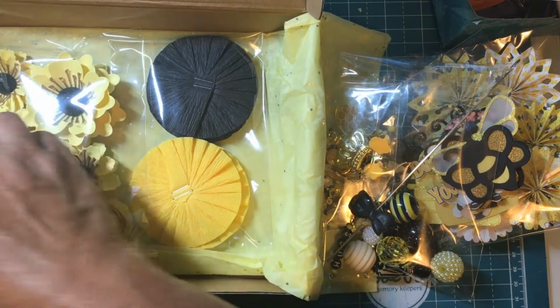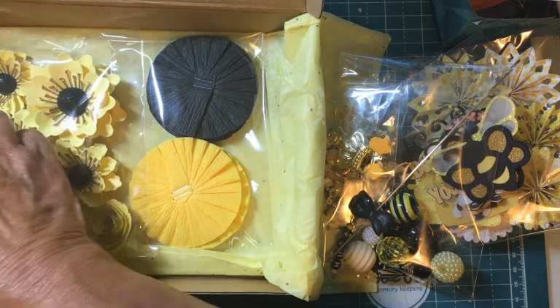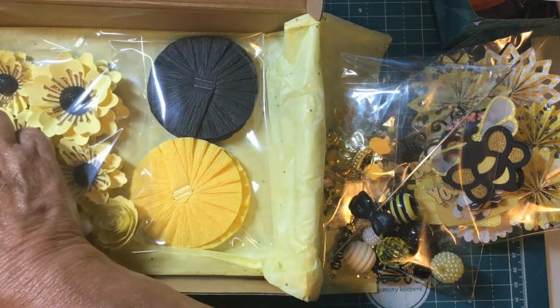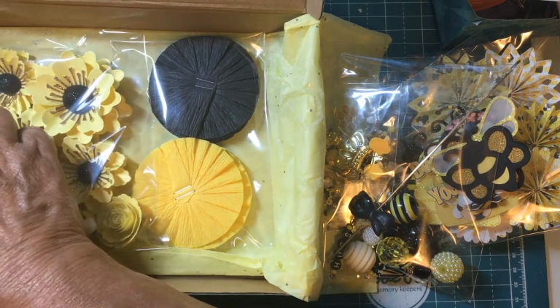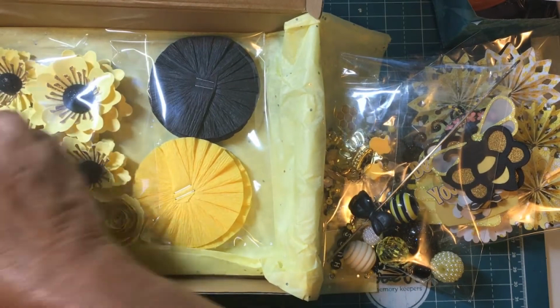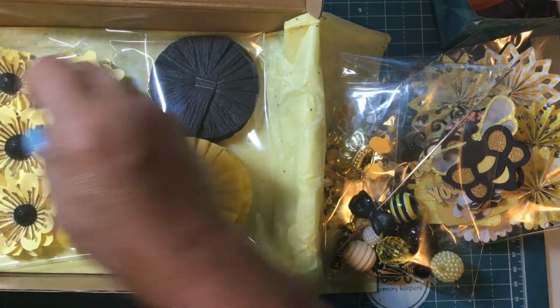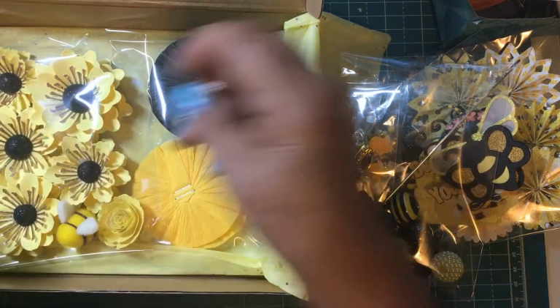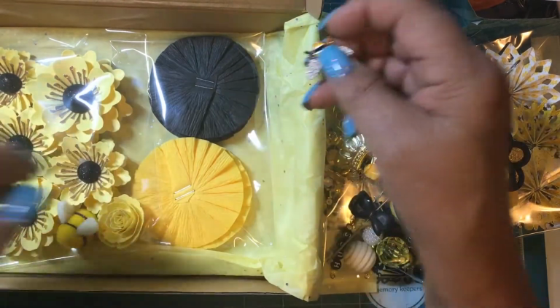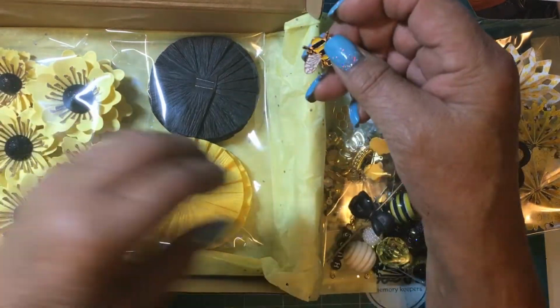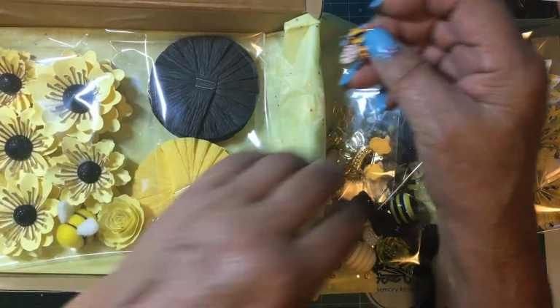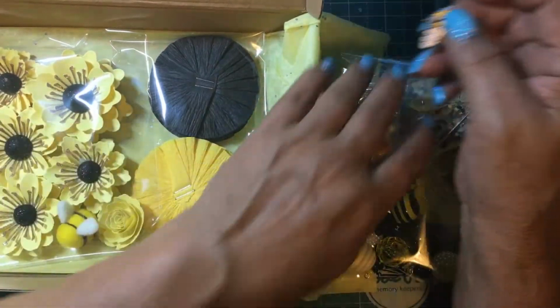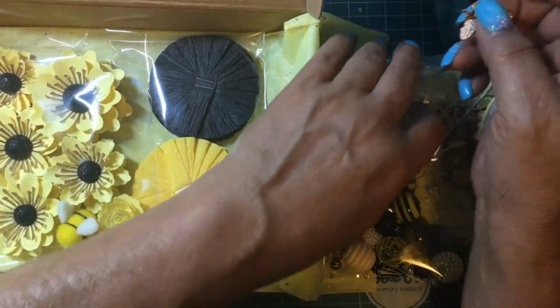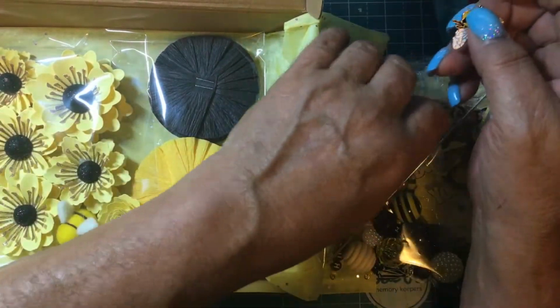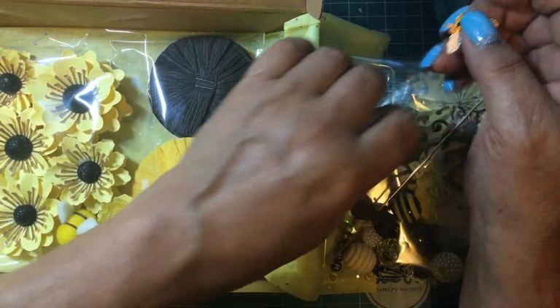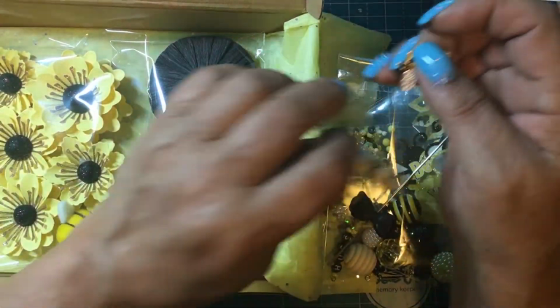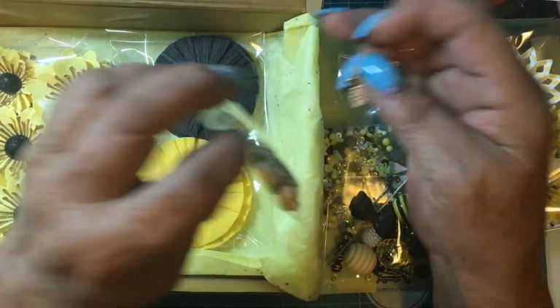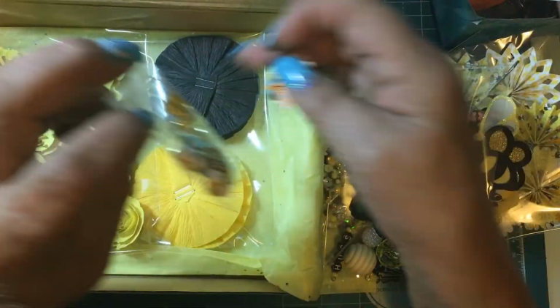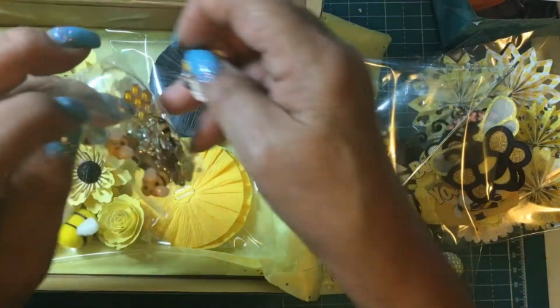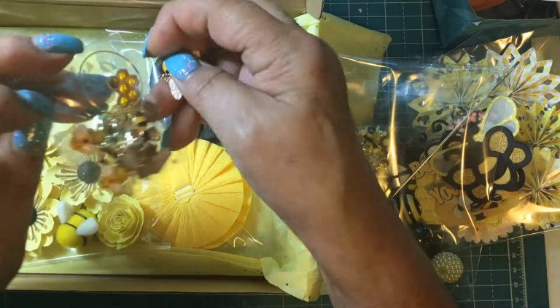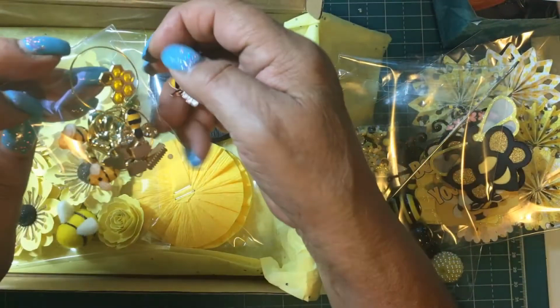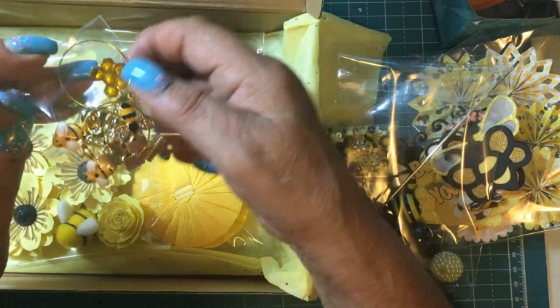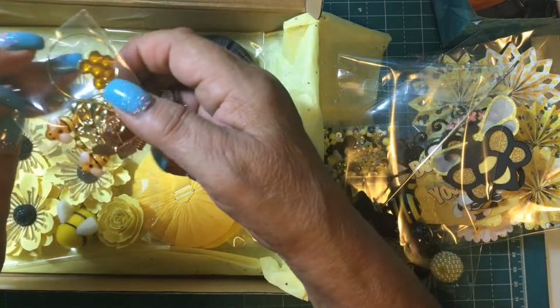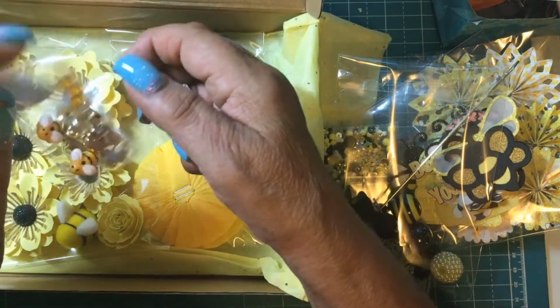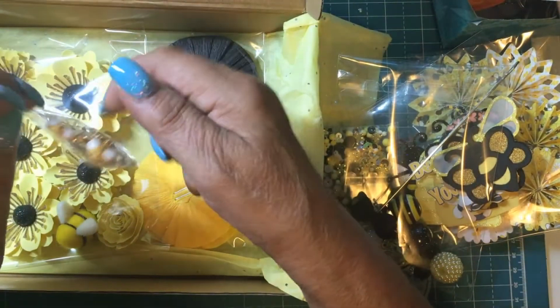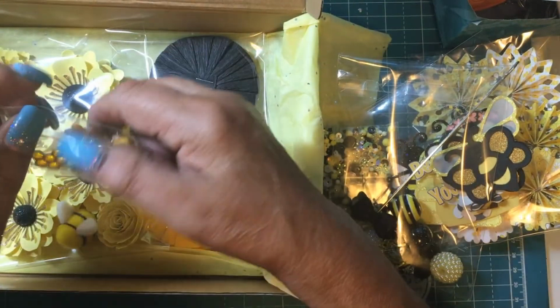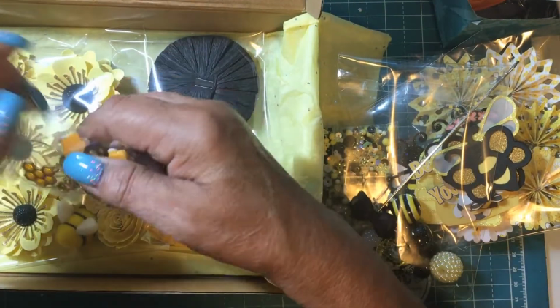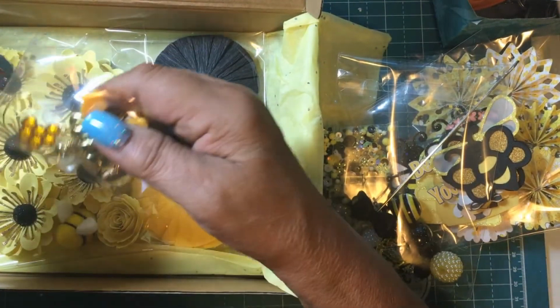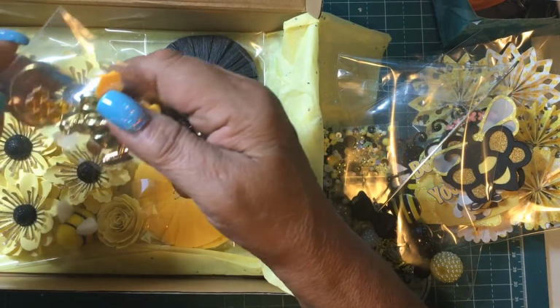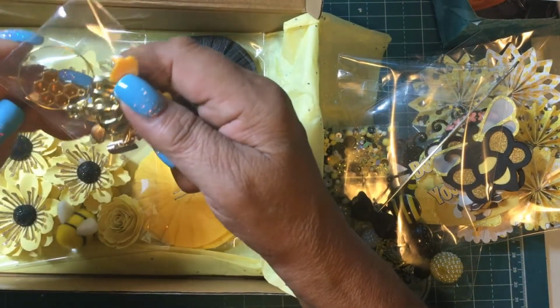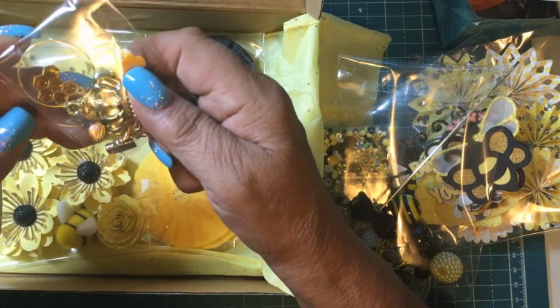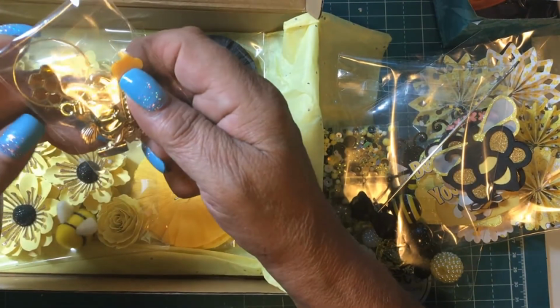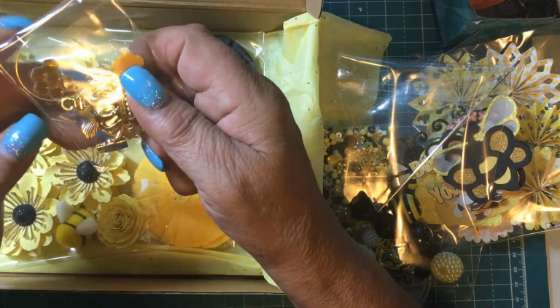Oh, I left one bee out — I'll put these in my charm box. I love my charms.